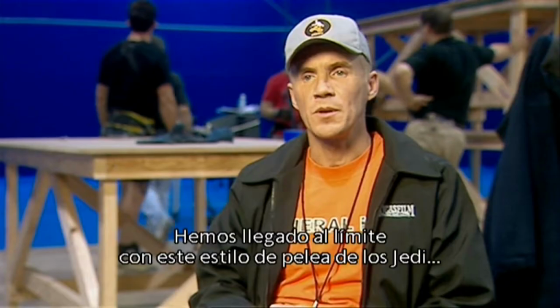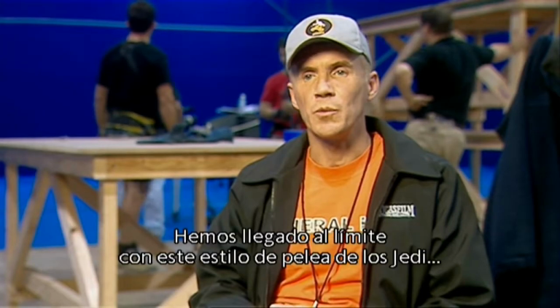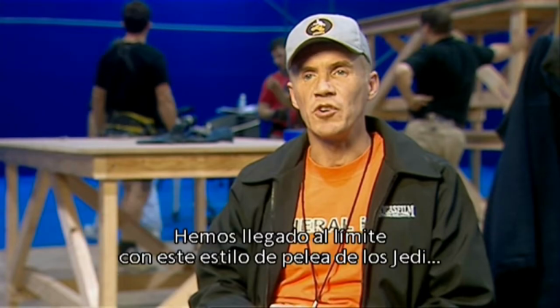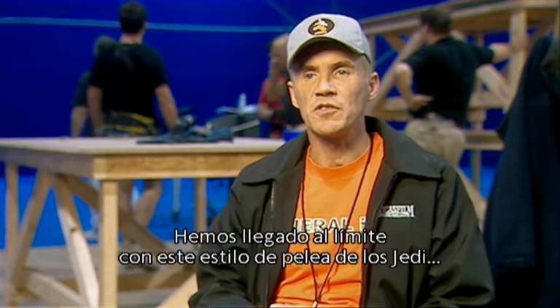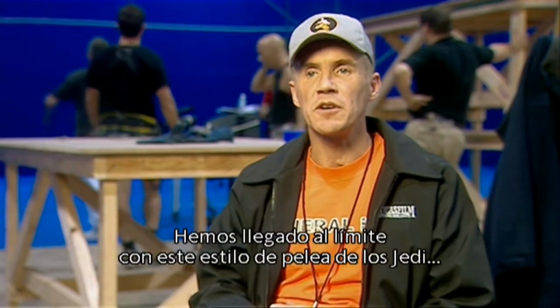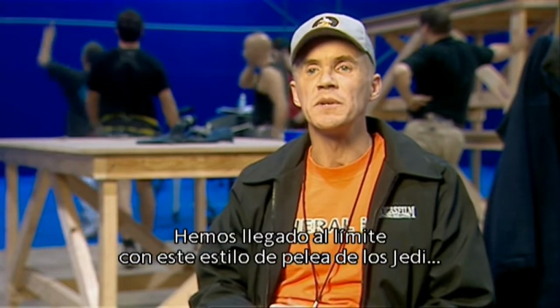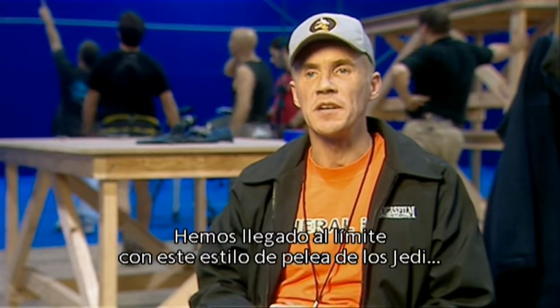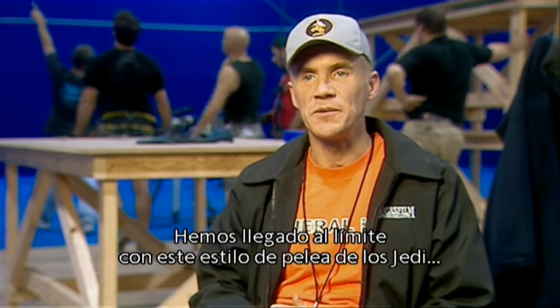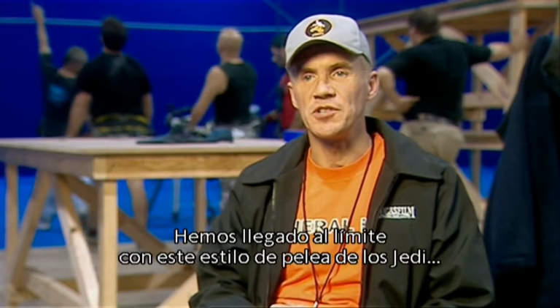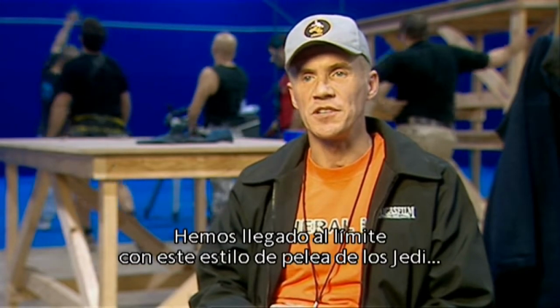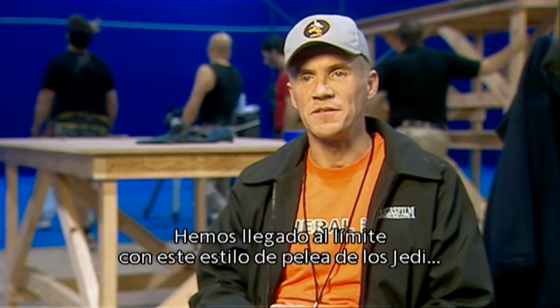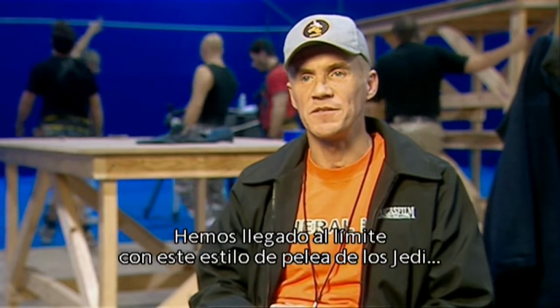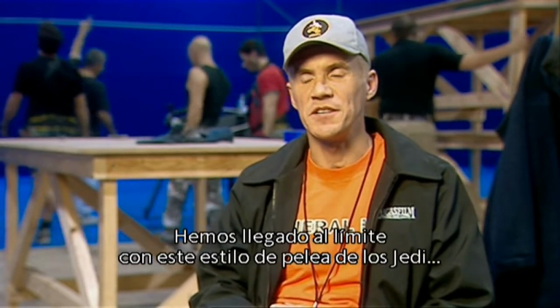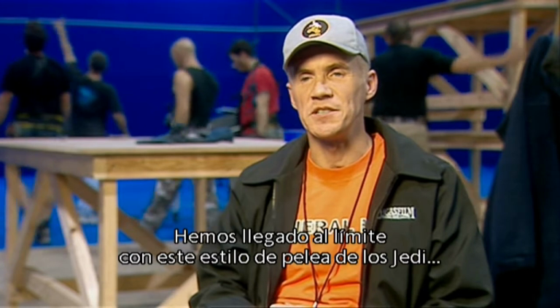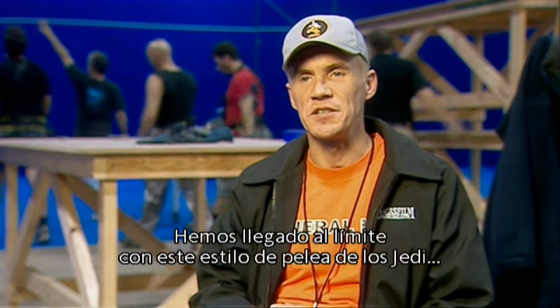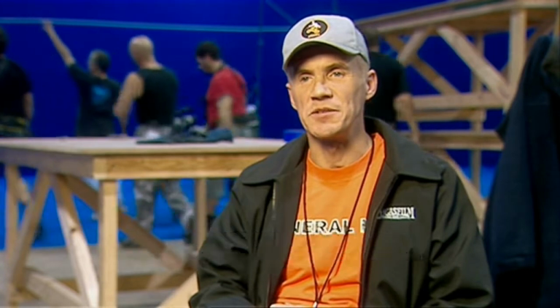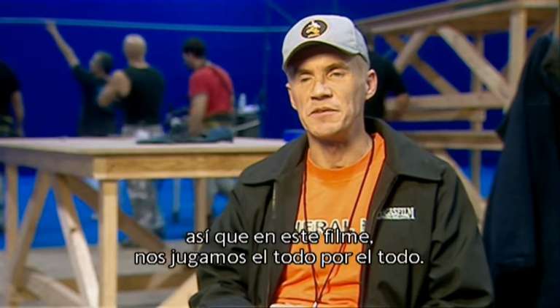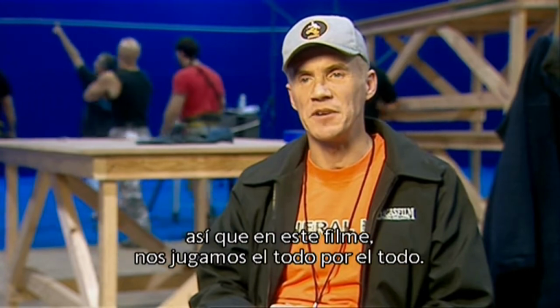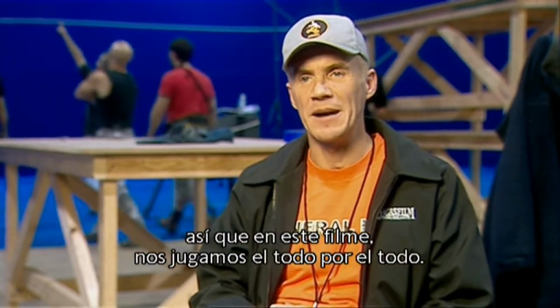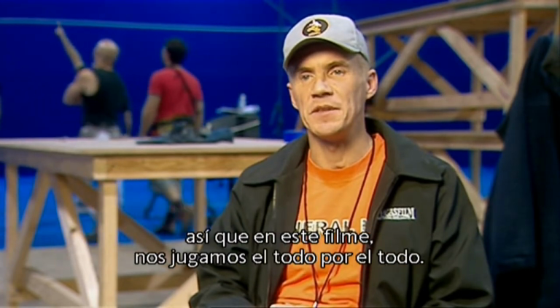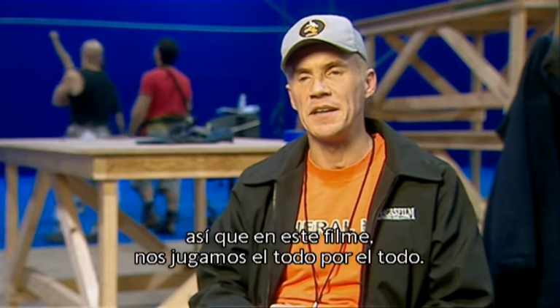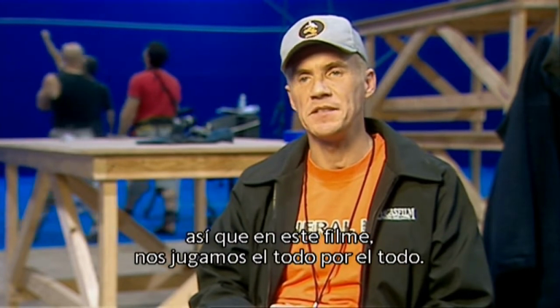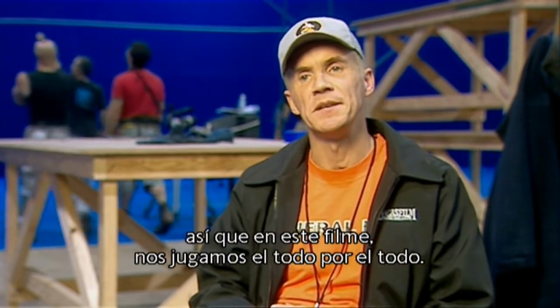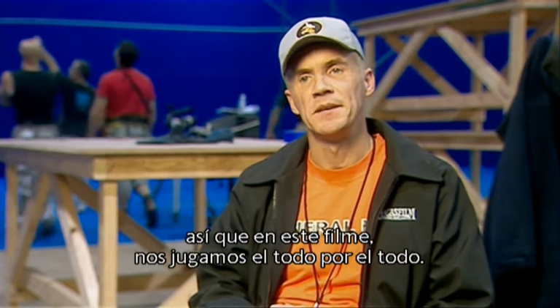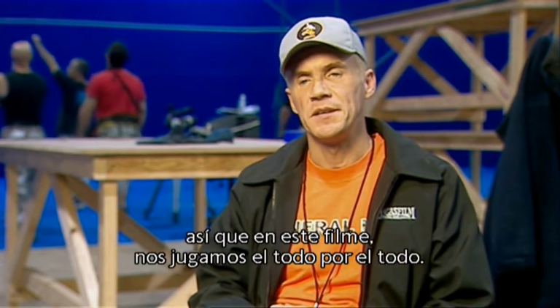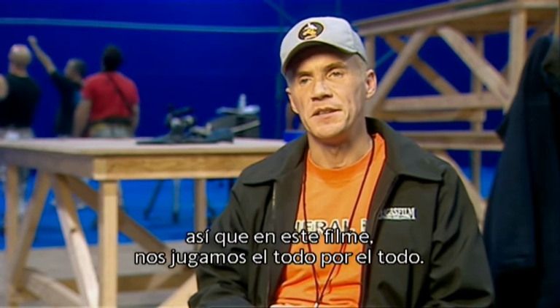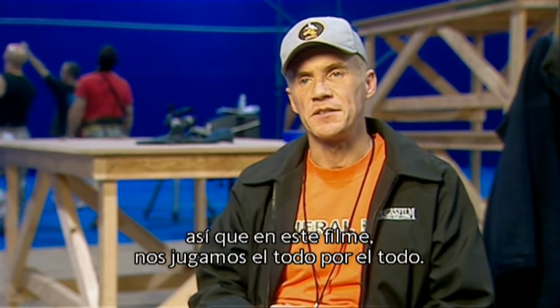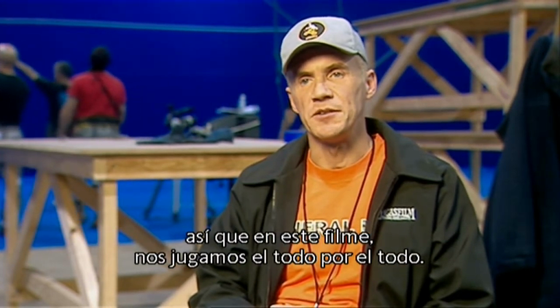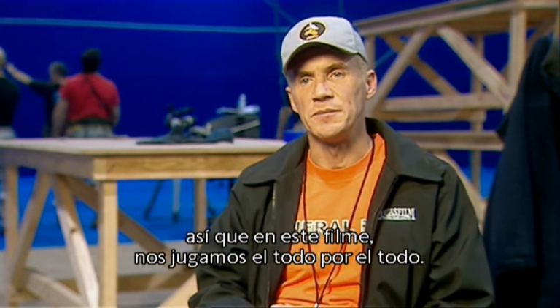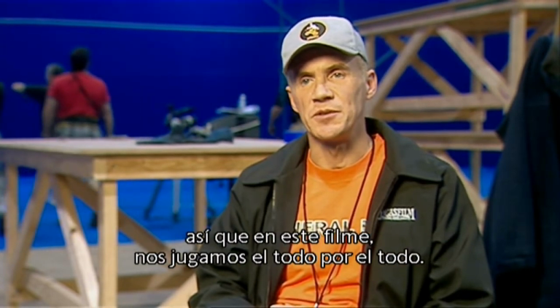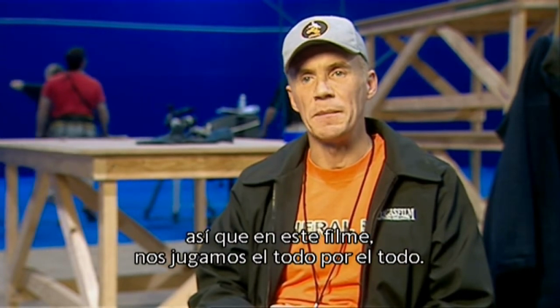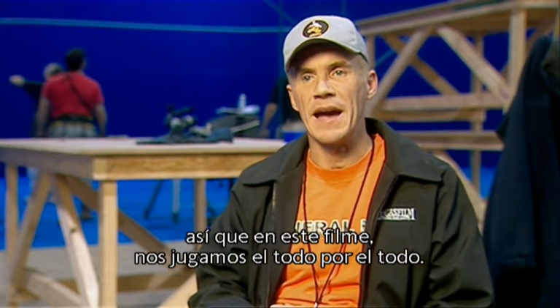We've gone as far as we can go with this Jedi fighting style, so we've upped the ante in this film to the max.